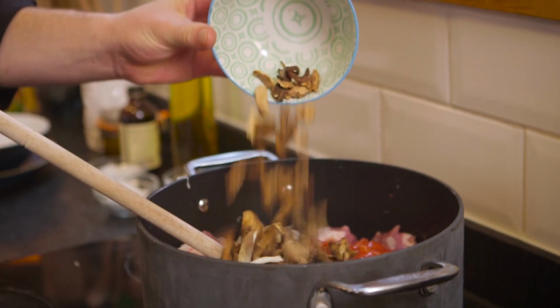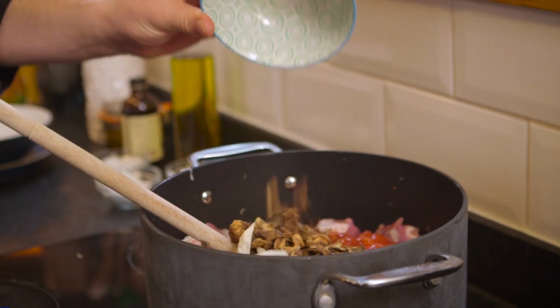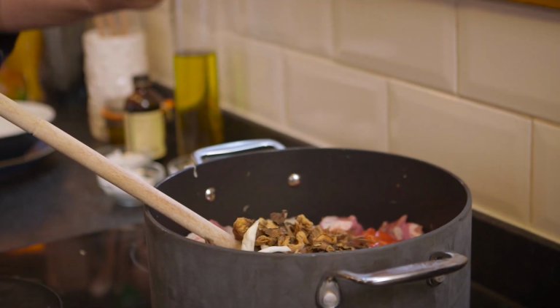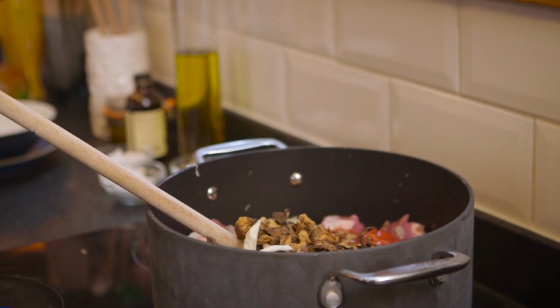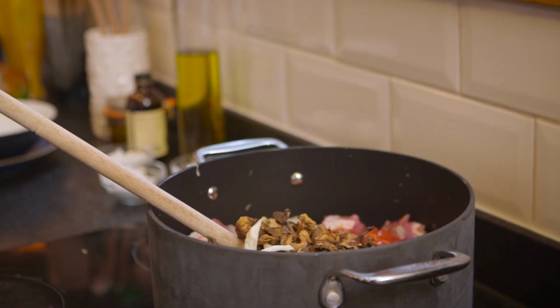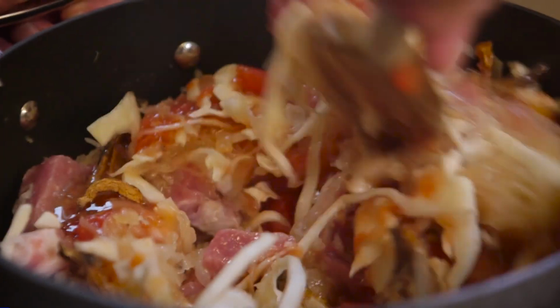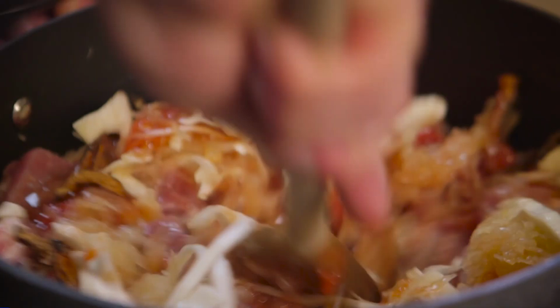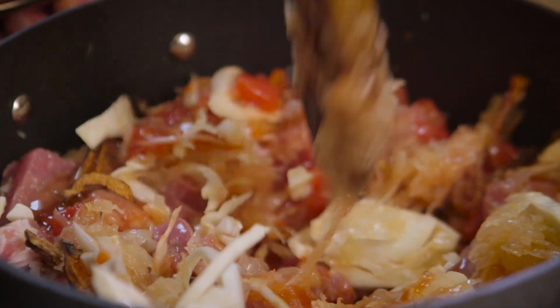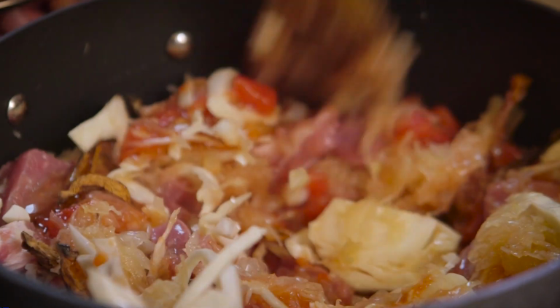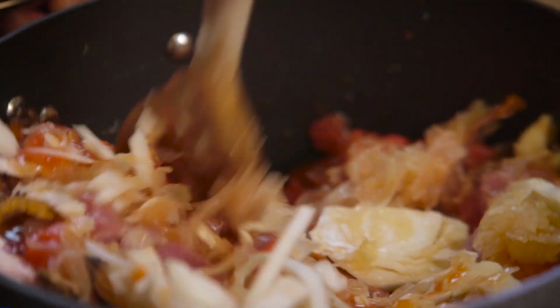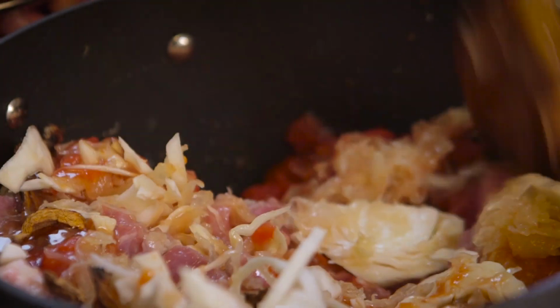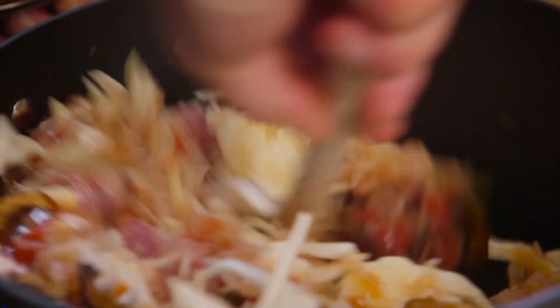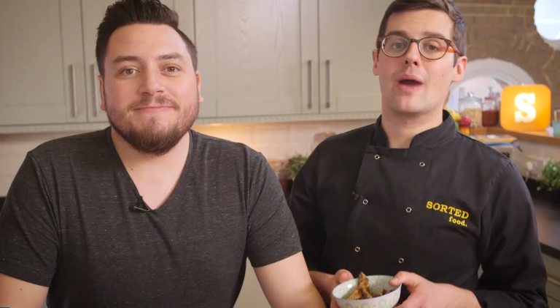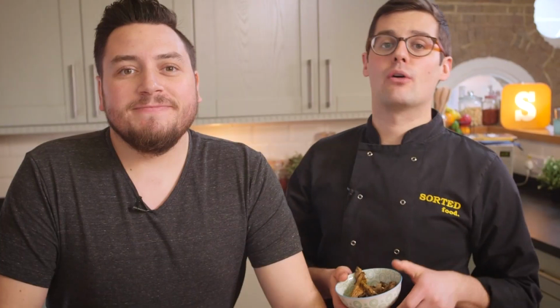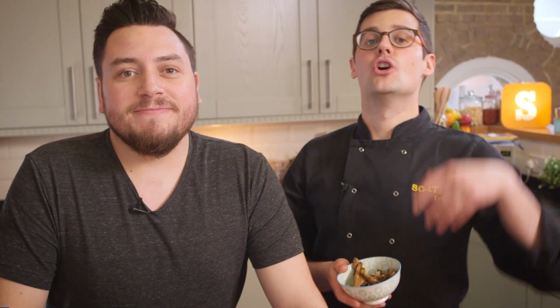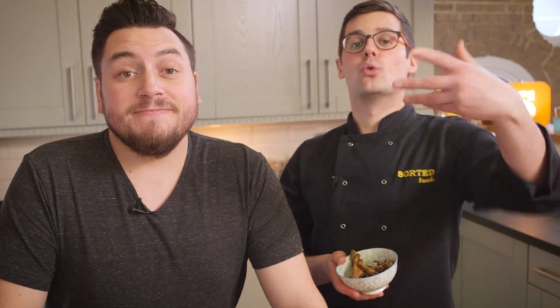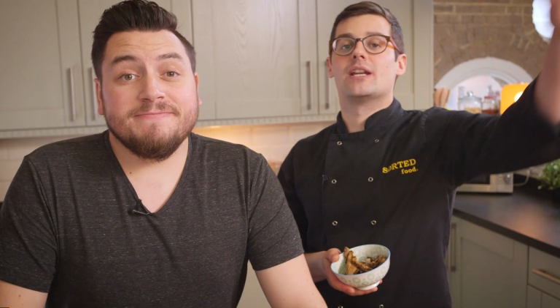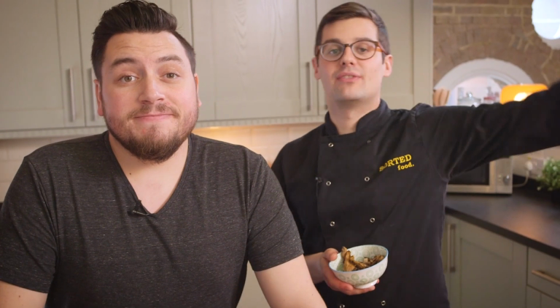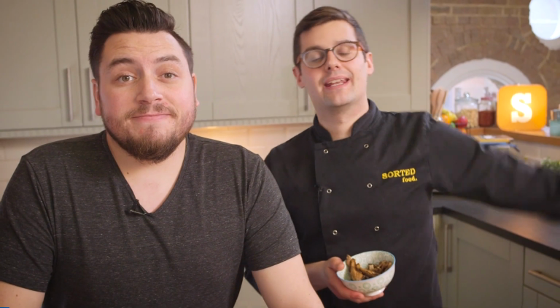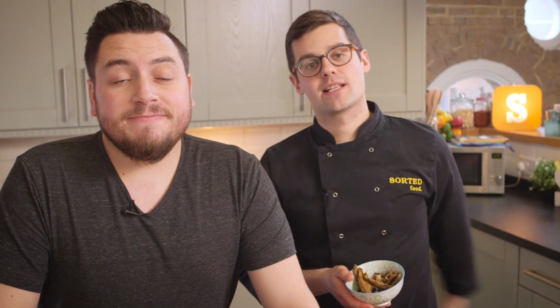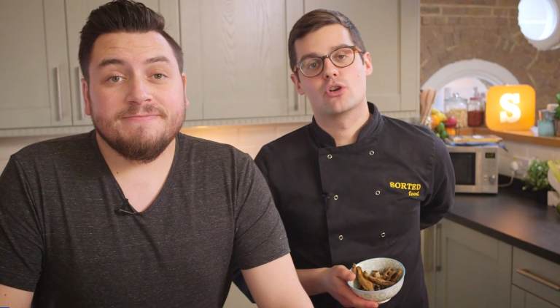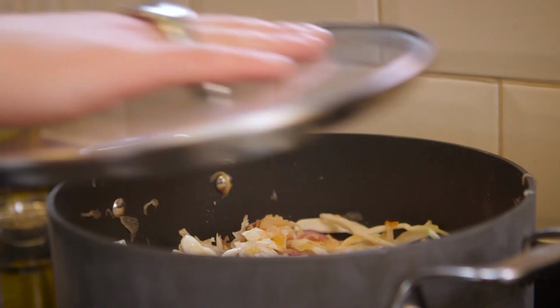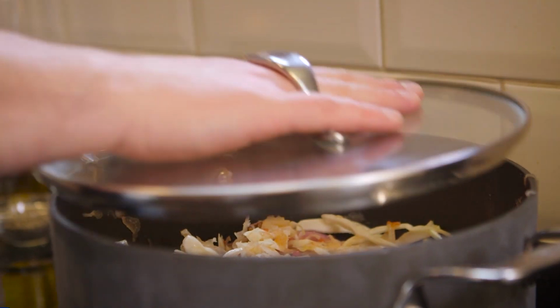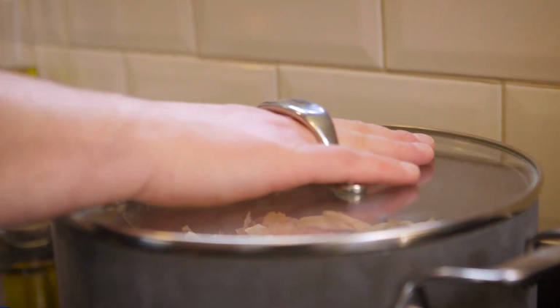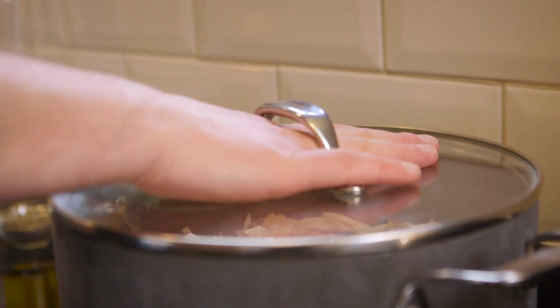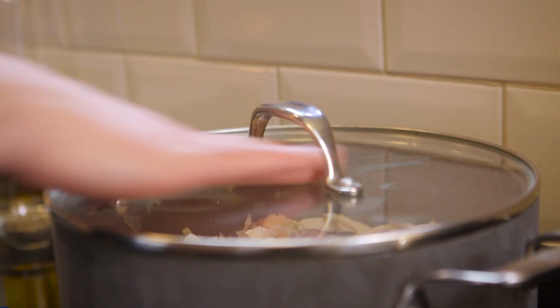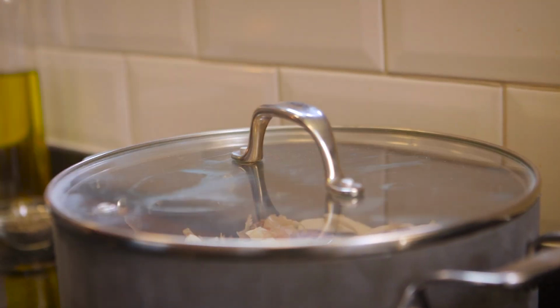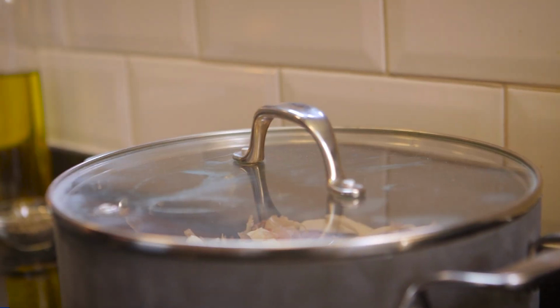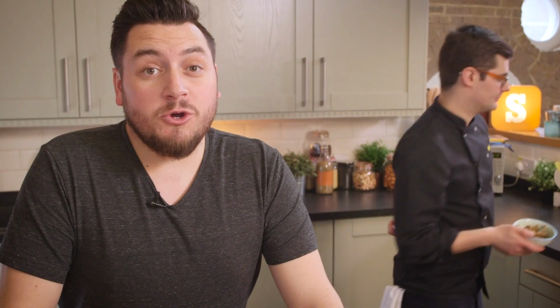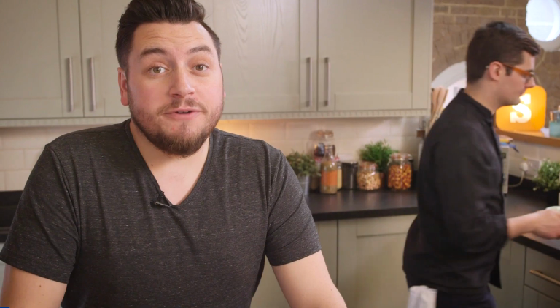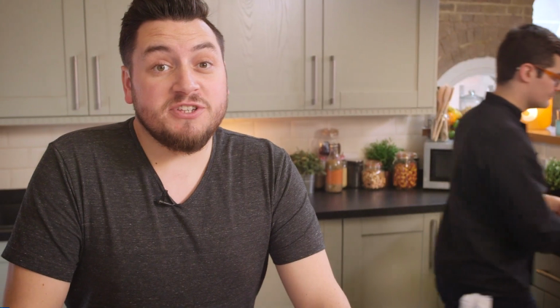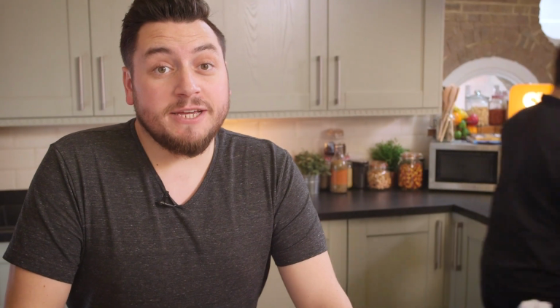Bring it up to a simmer and cook very, very gently for two hours, alternatively in a slow cooker for four — or a really slow cooker for six.